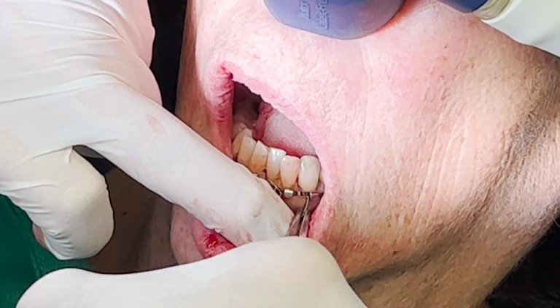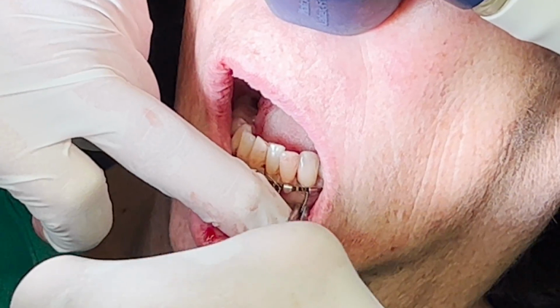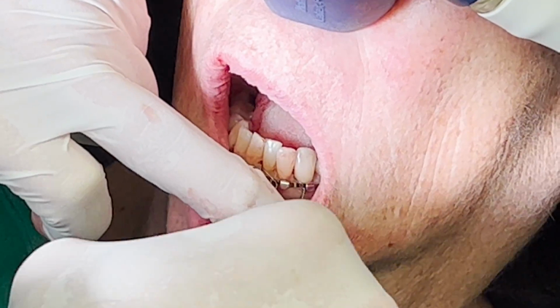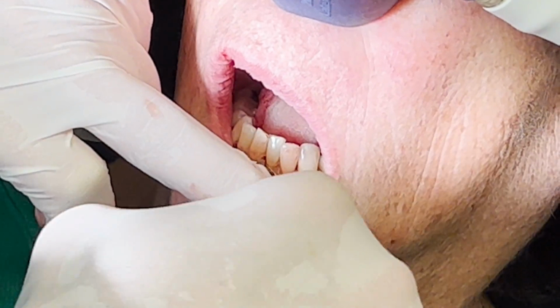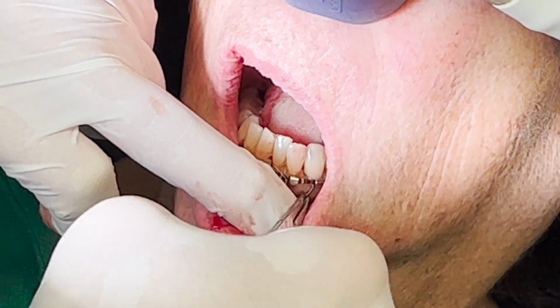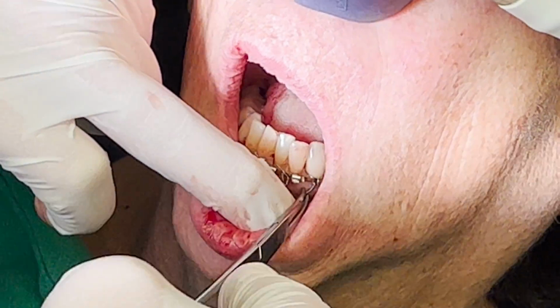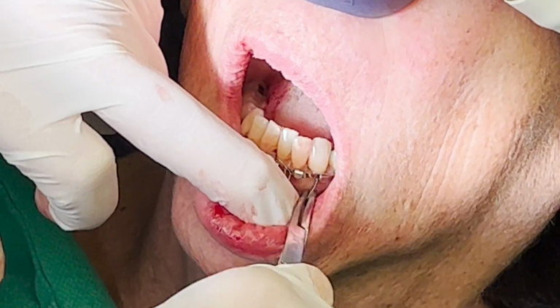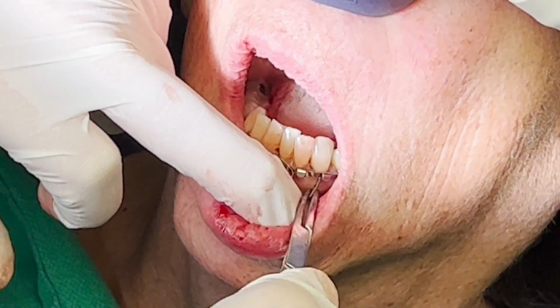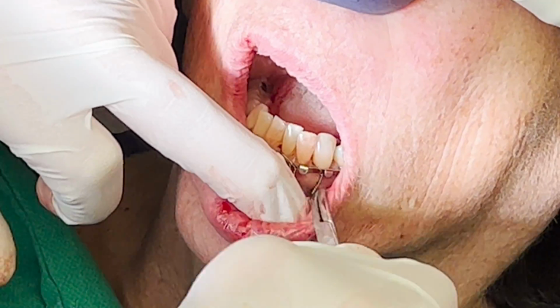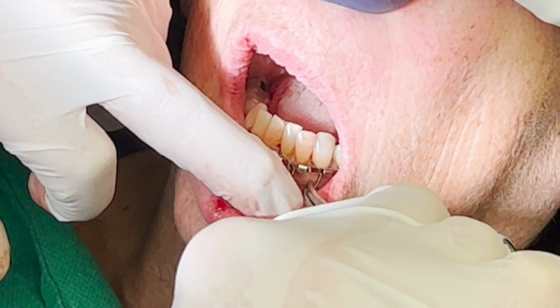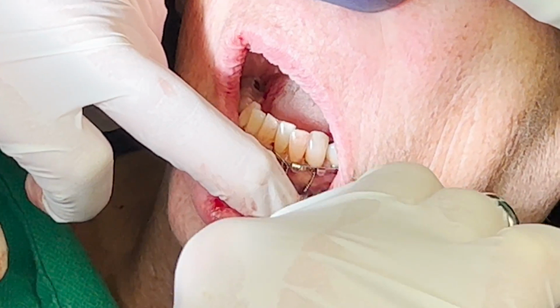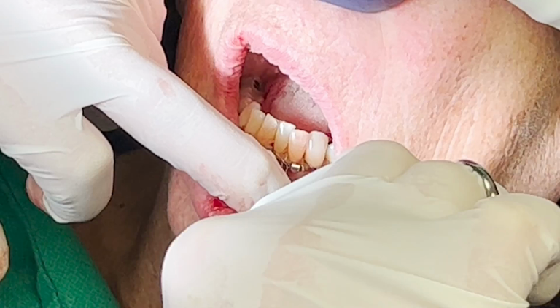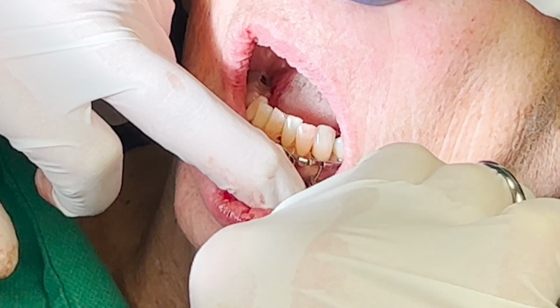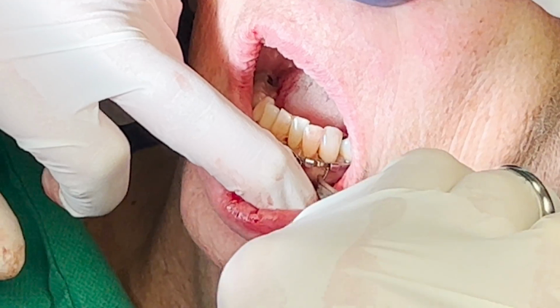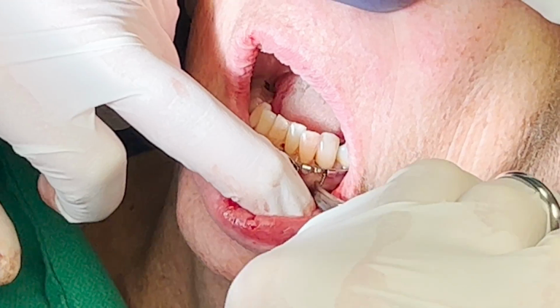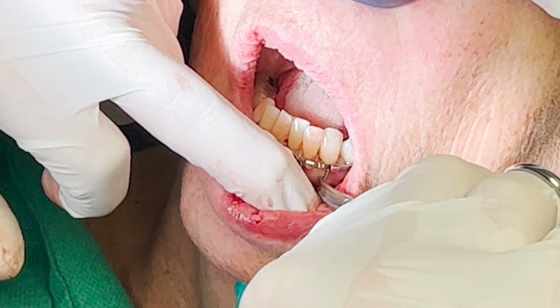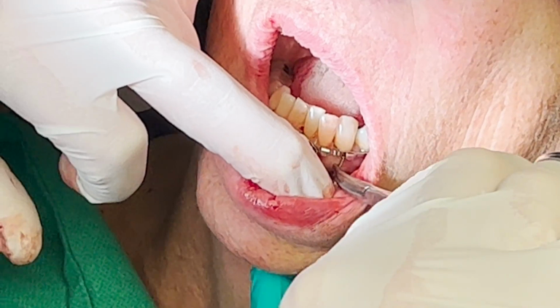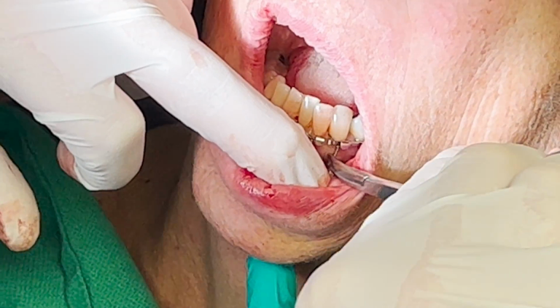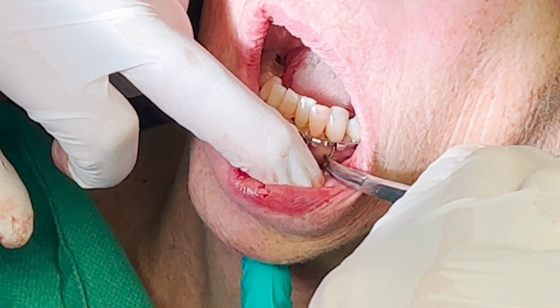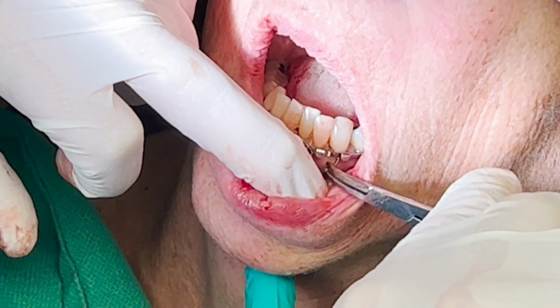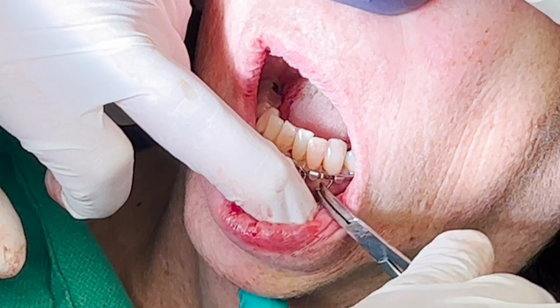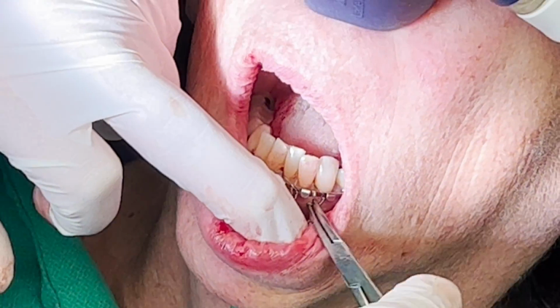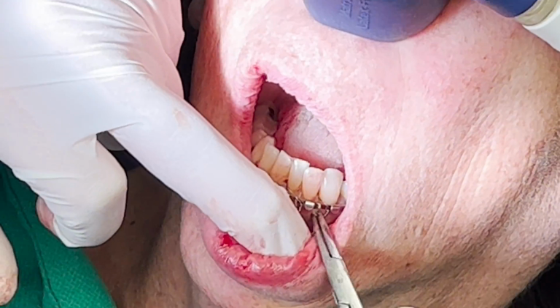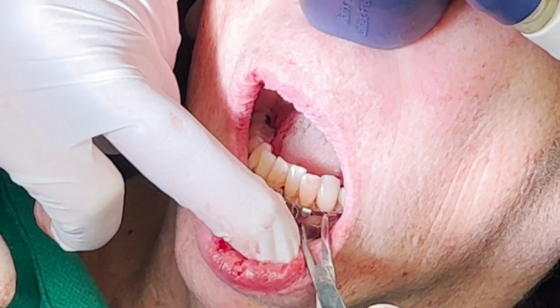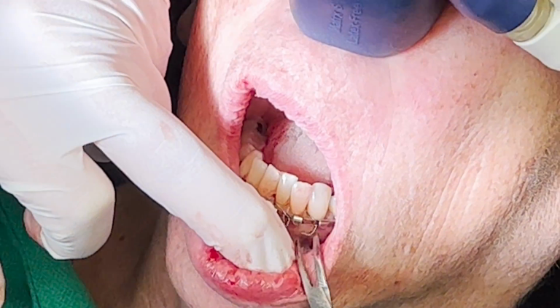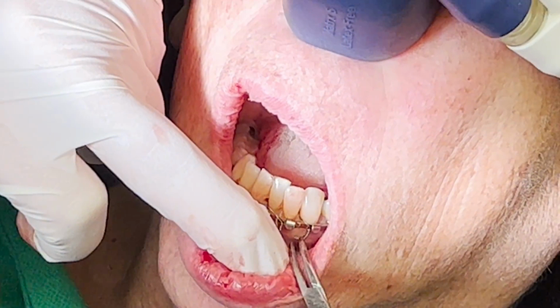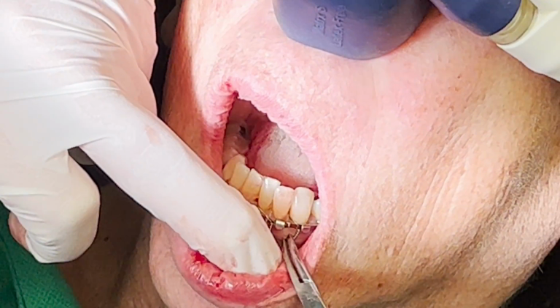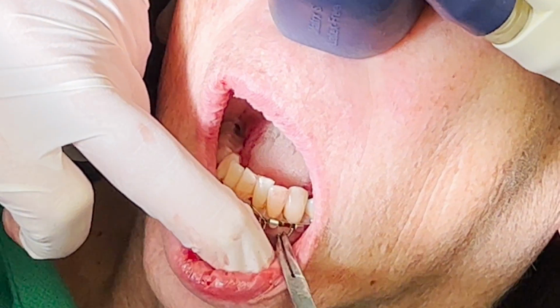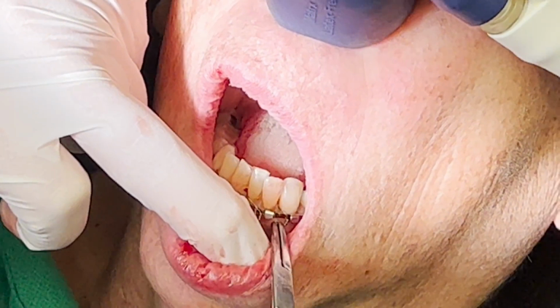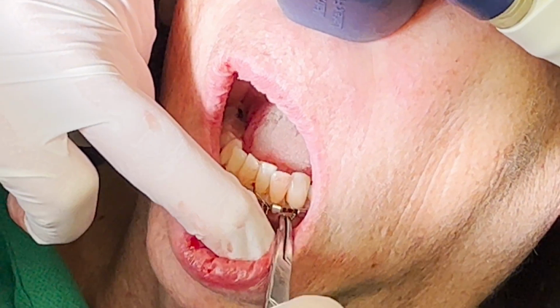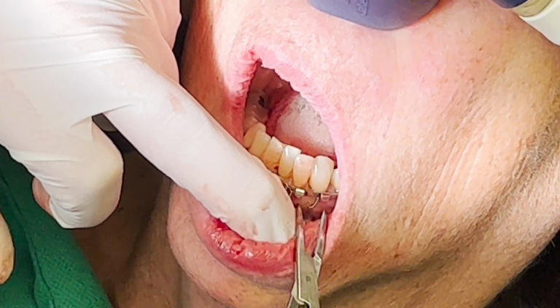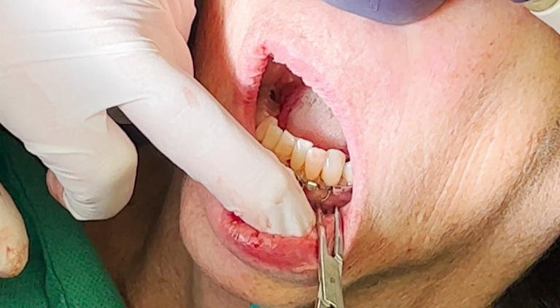Once the bar is secured by all the wires, I cut them like I did on top and then curl in the ends.